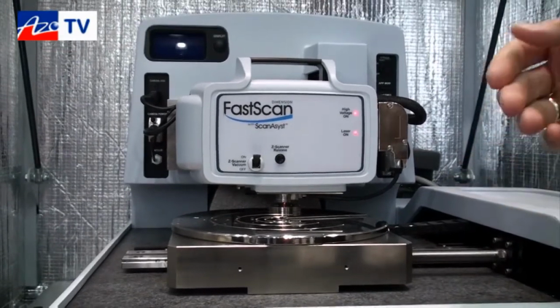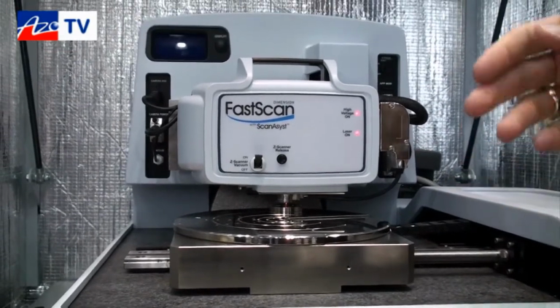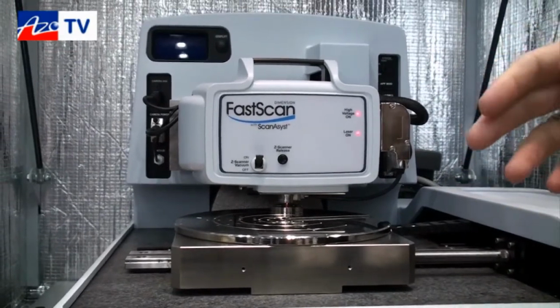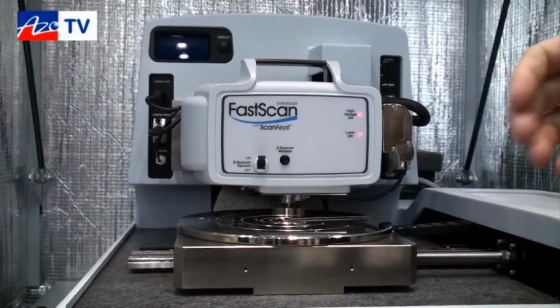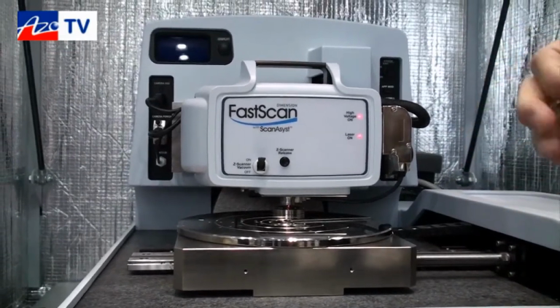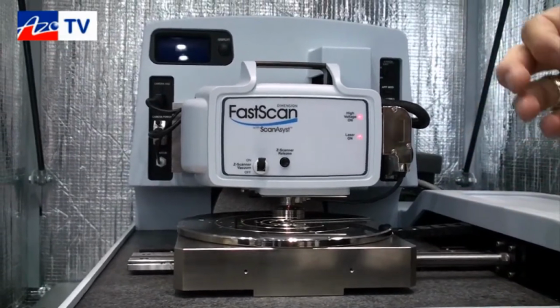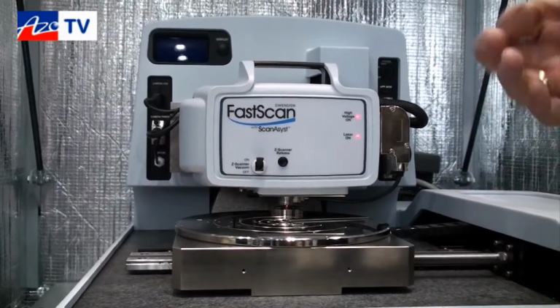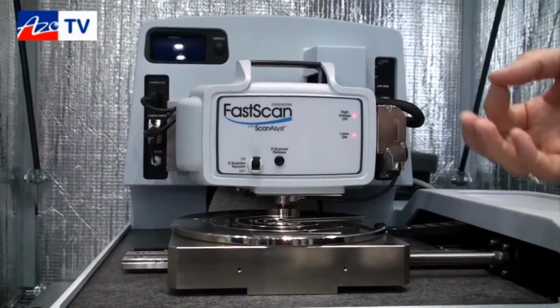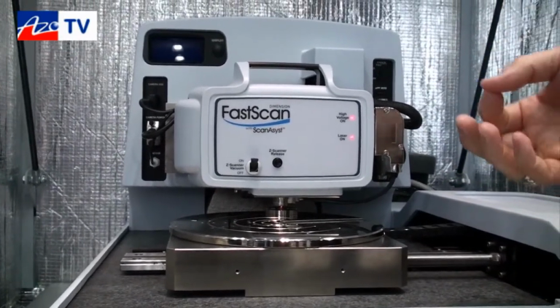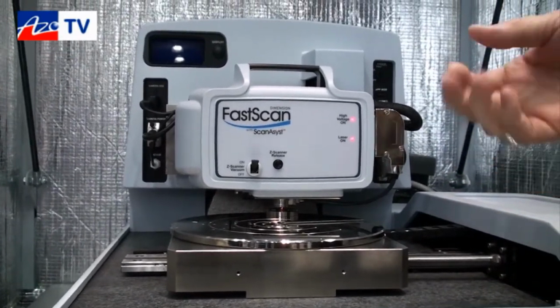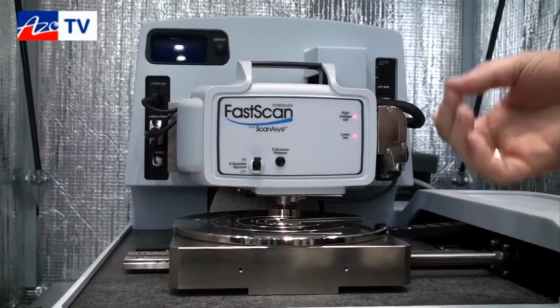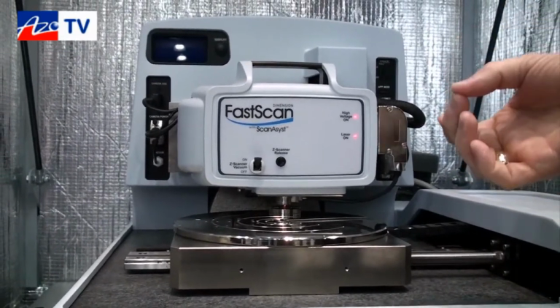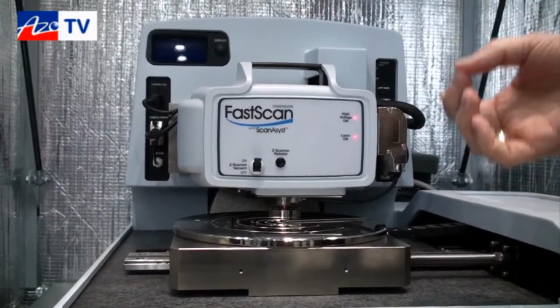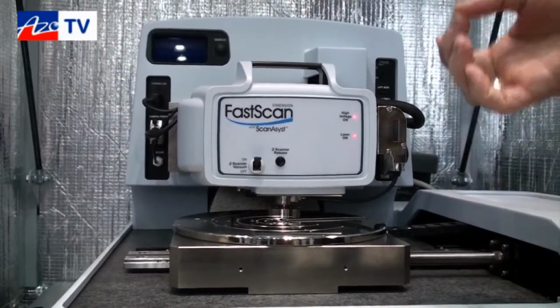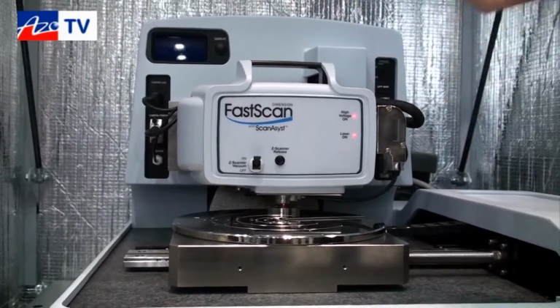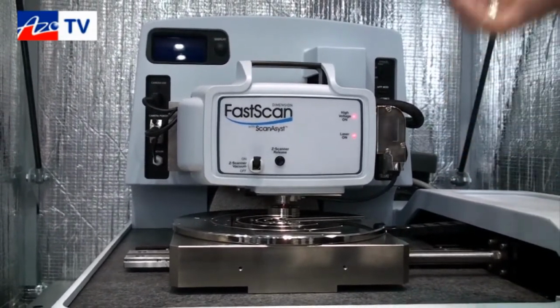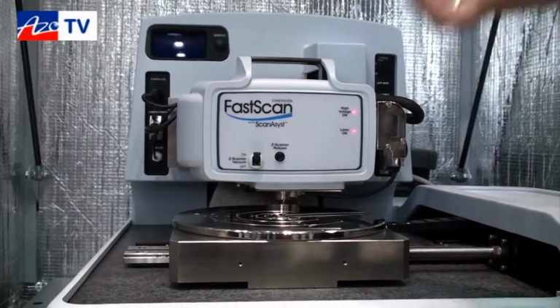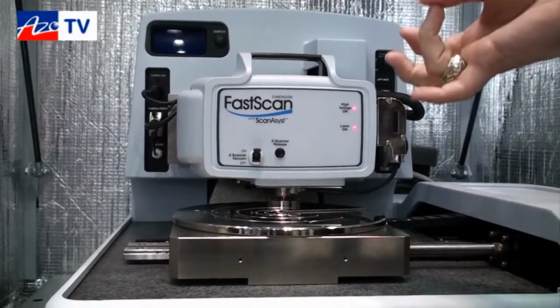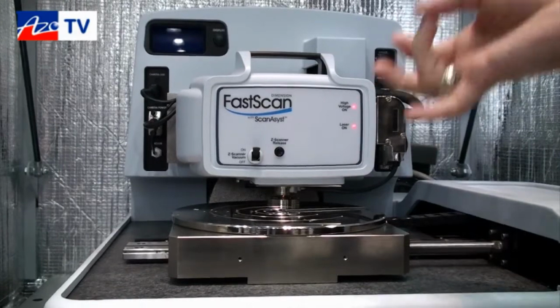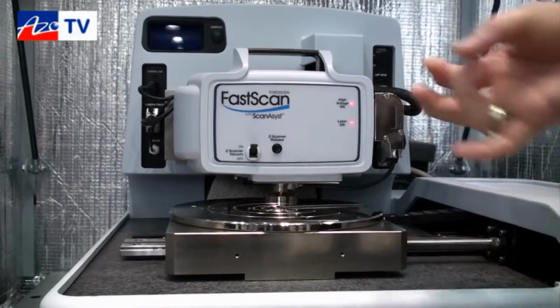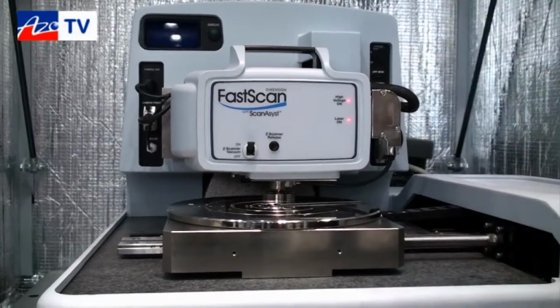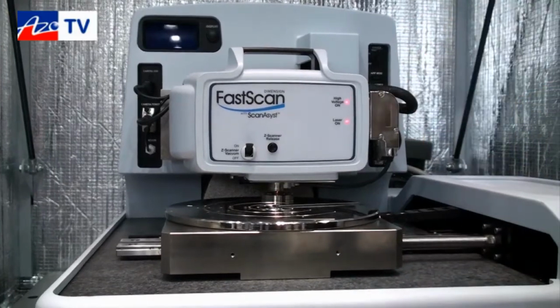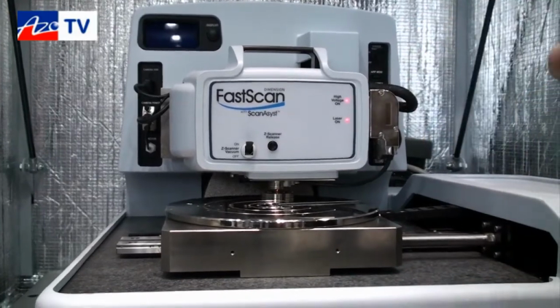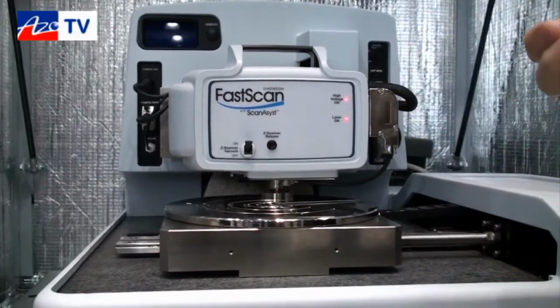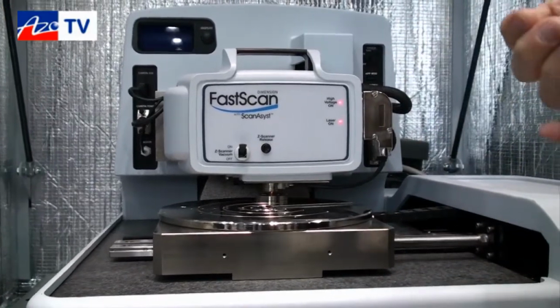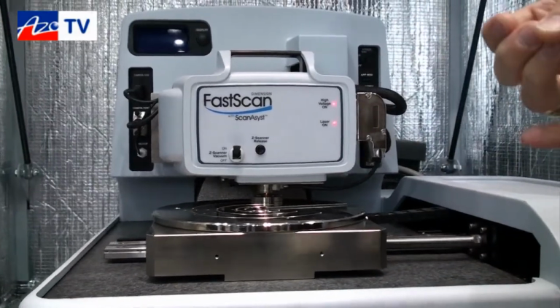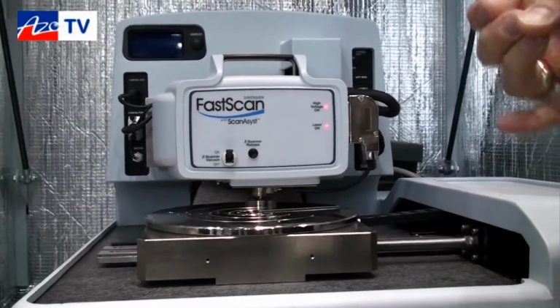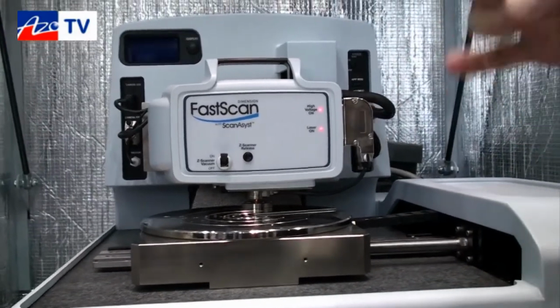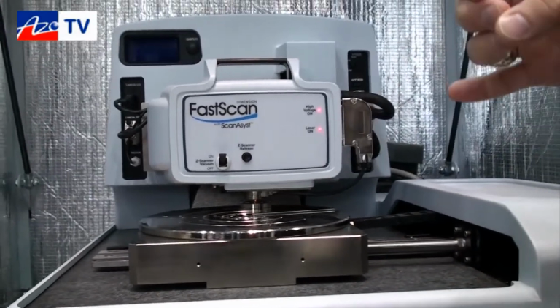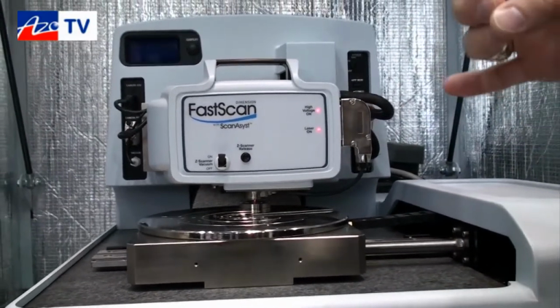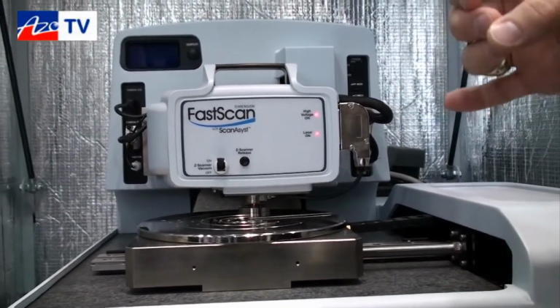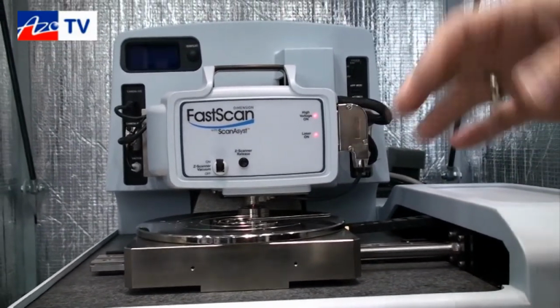It works in contact mode, tapping mode — primarily tapping mode — but also in peak force mode. Those are the two main modes we use it in.